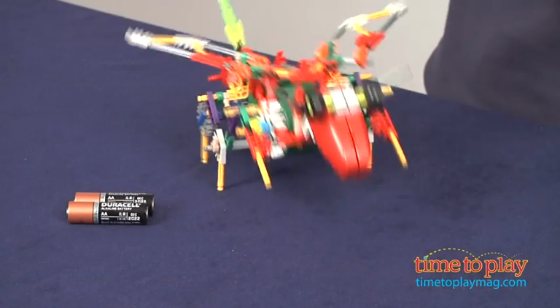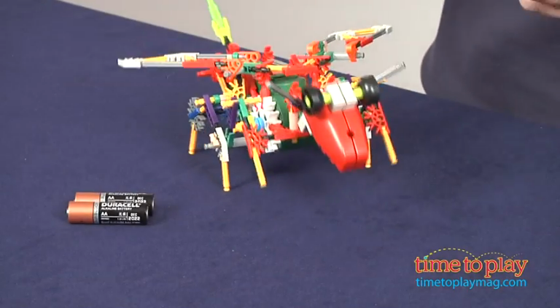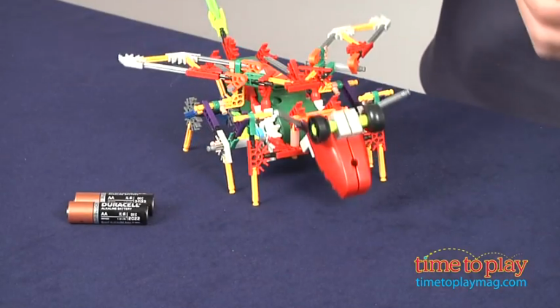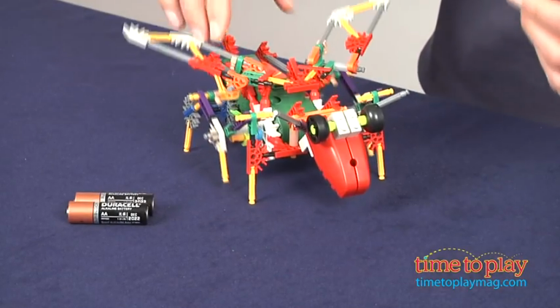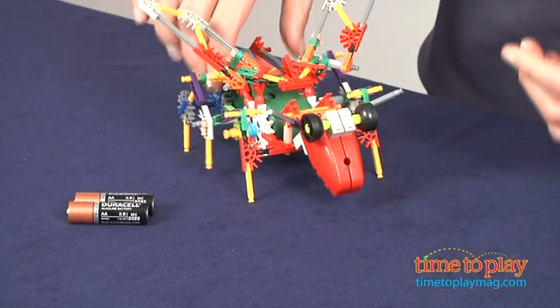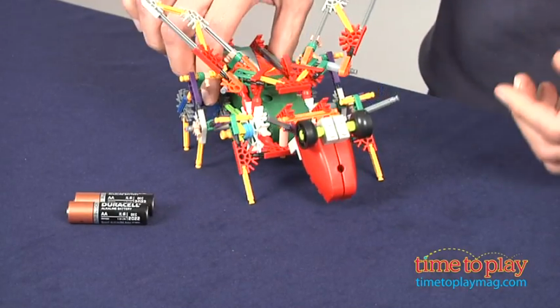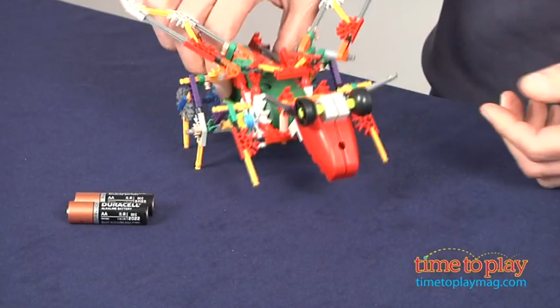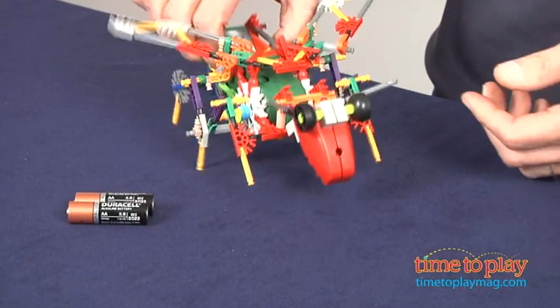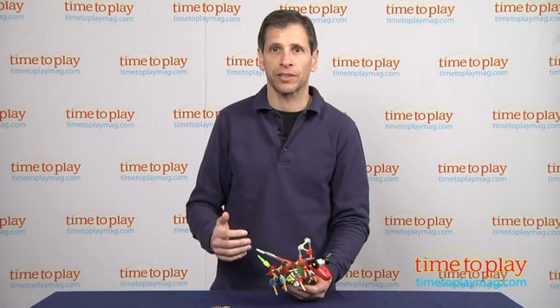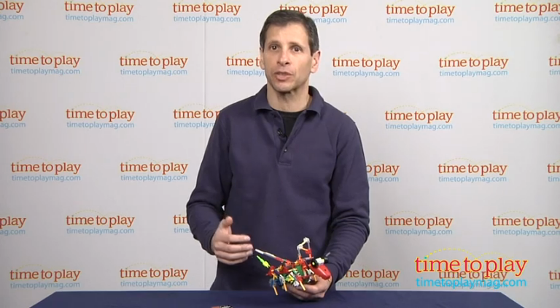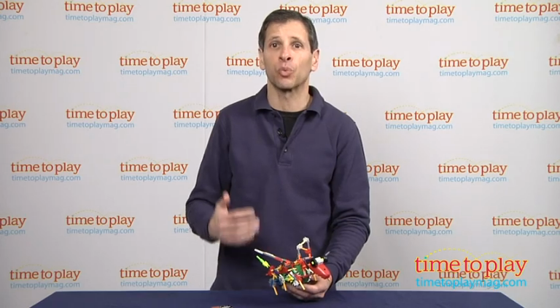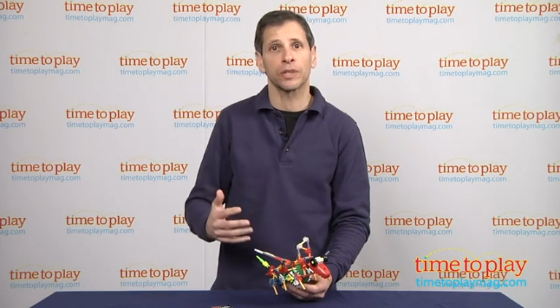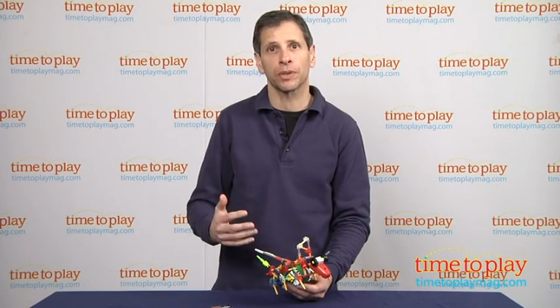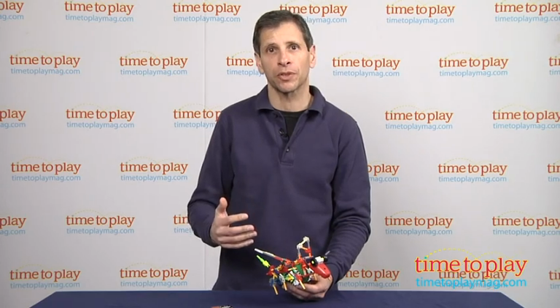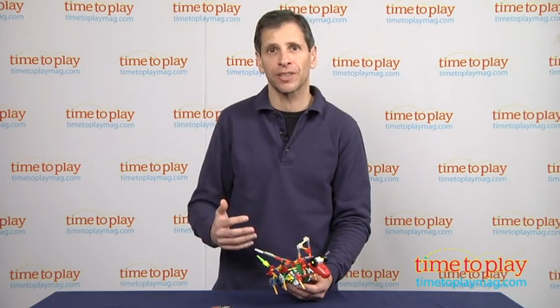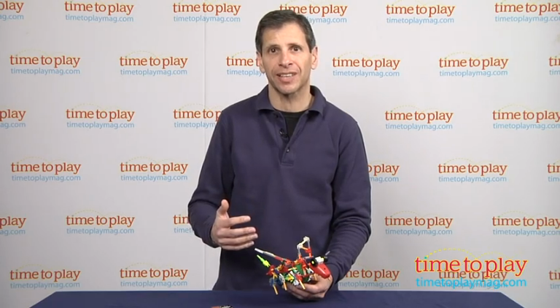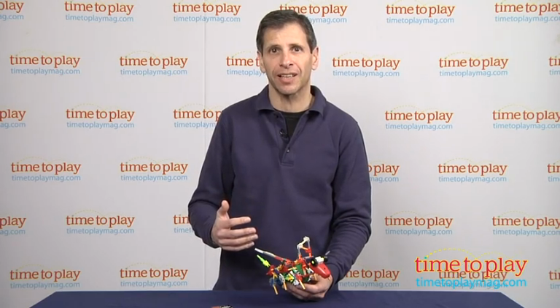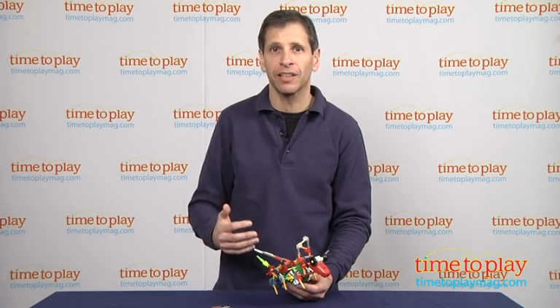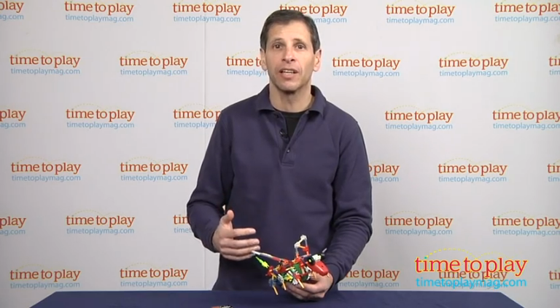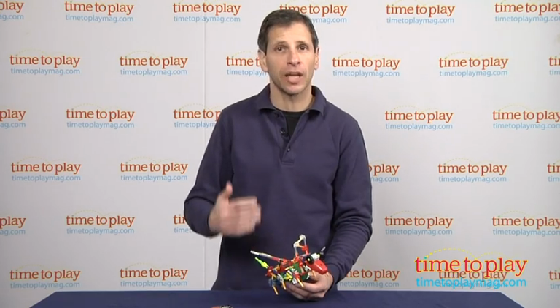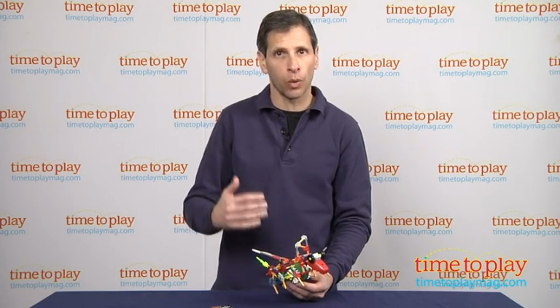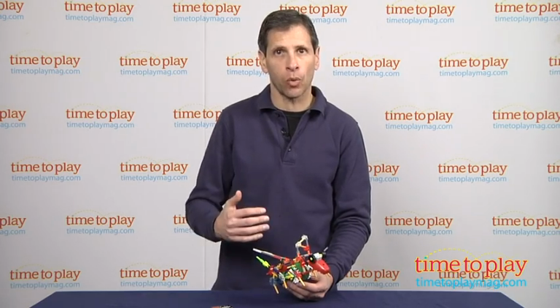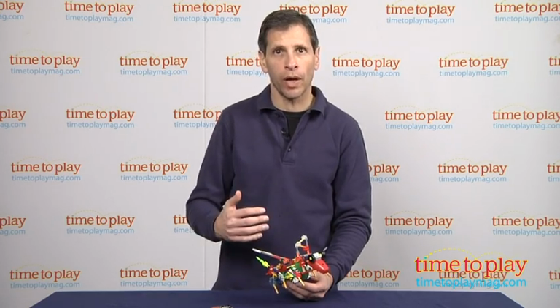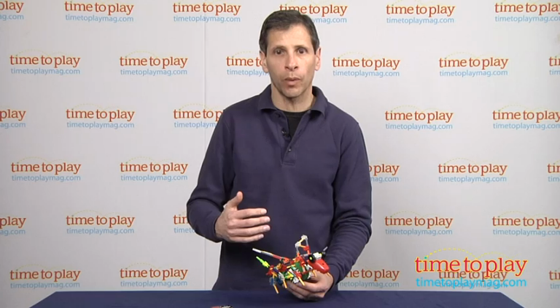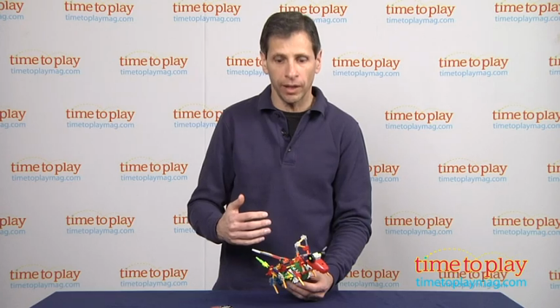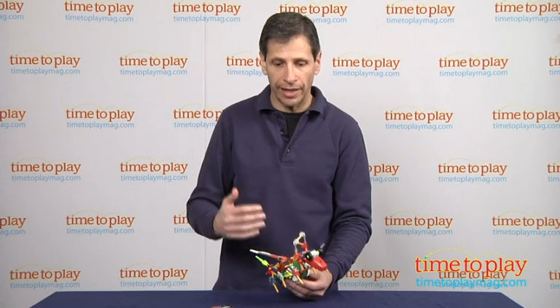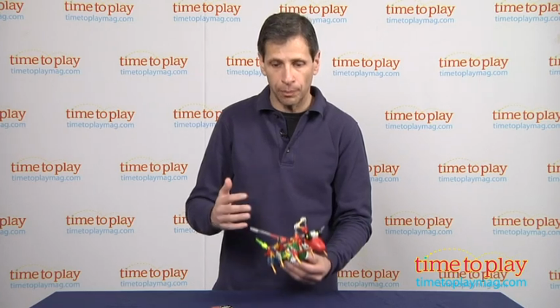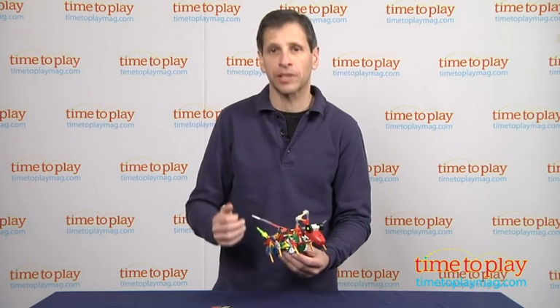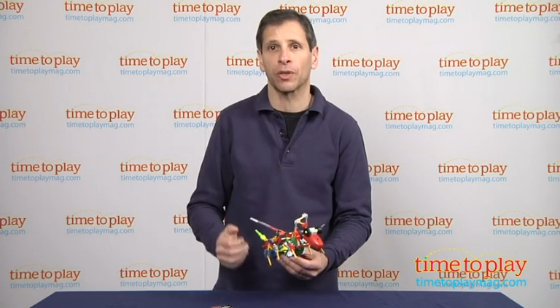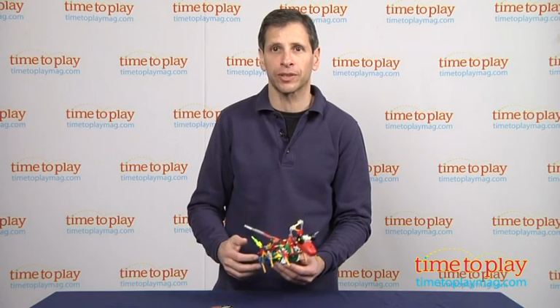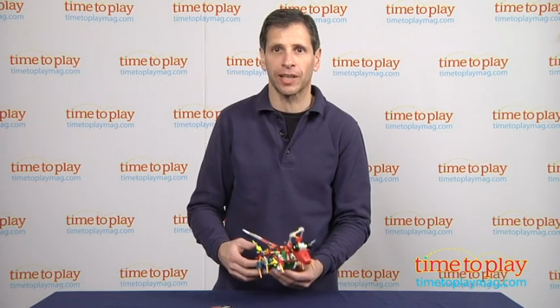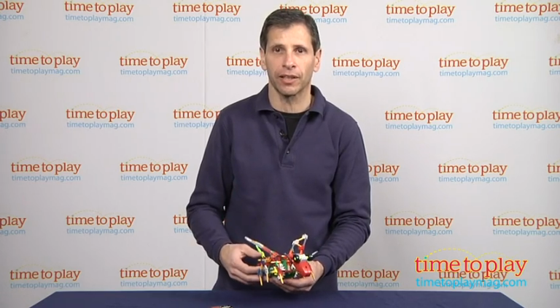One of the things I like about K'nex toys is once you put the toys together, they work quite well, and the pieces hold together.